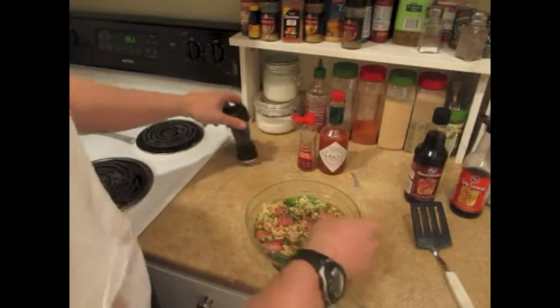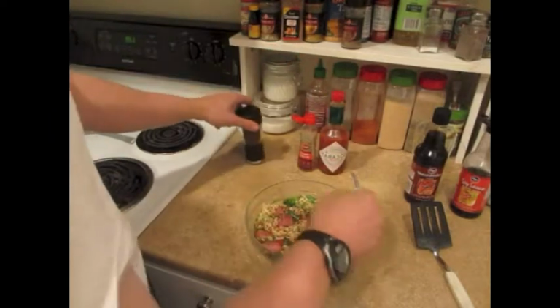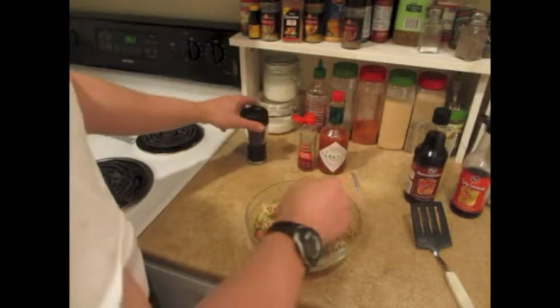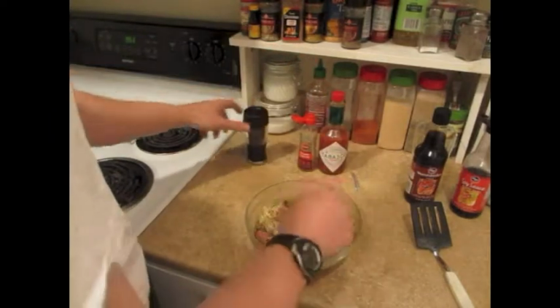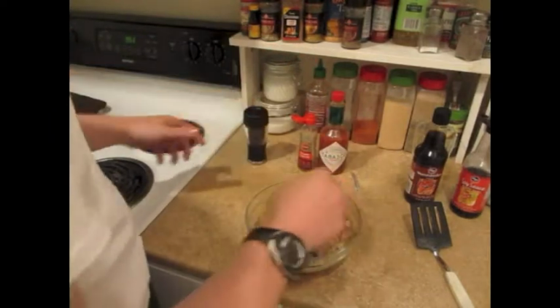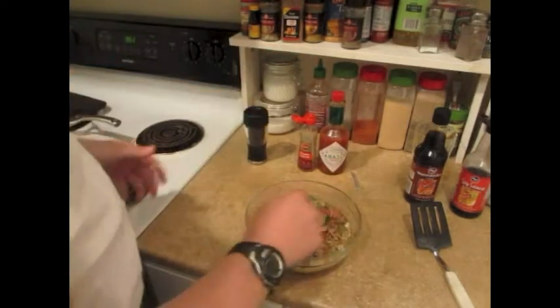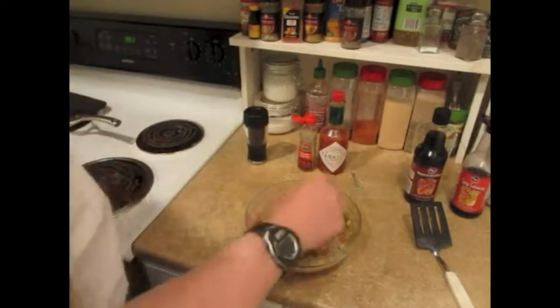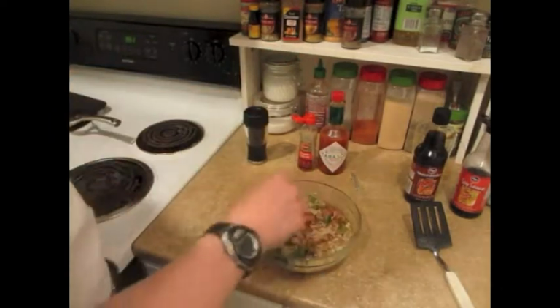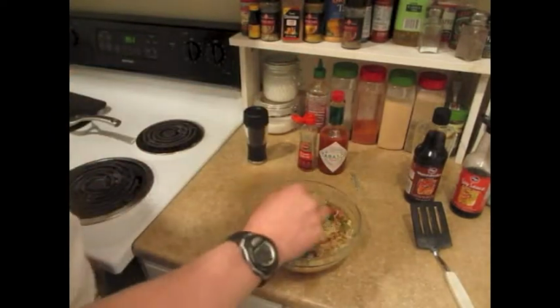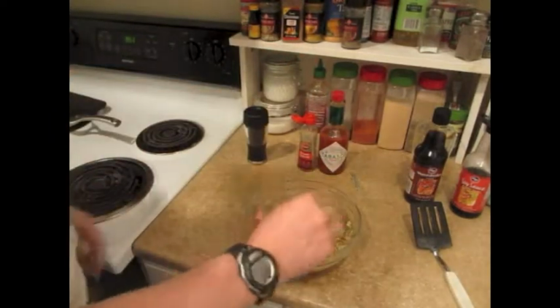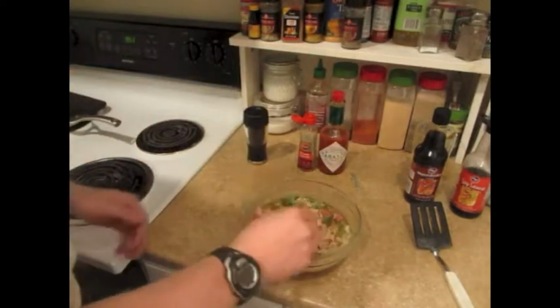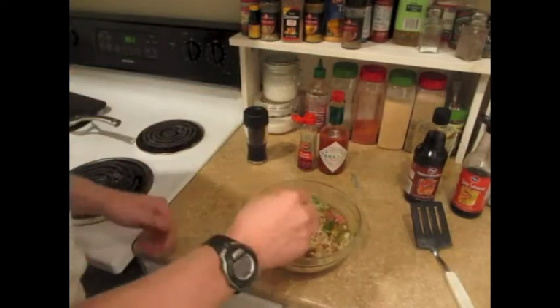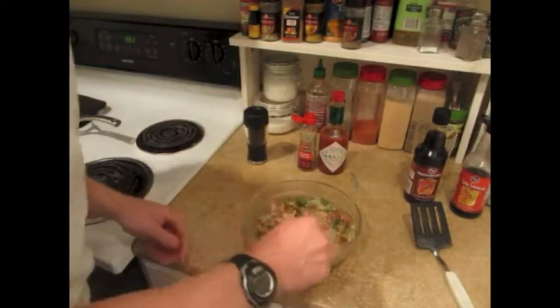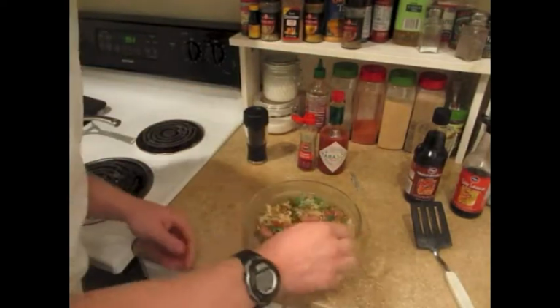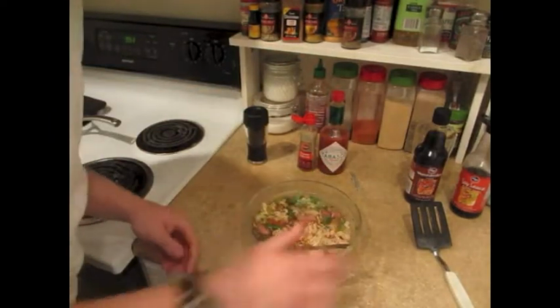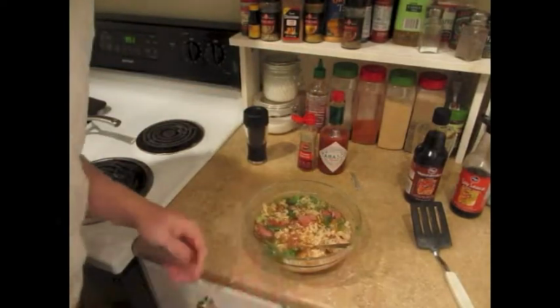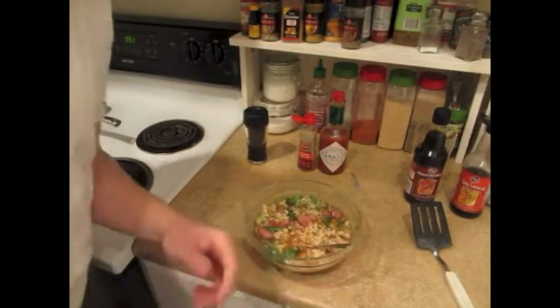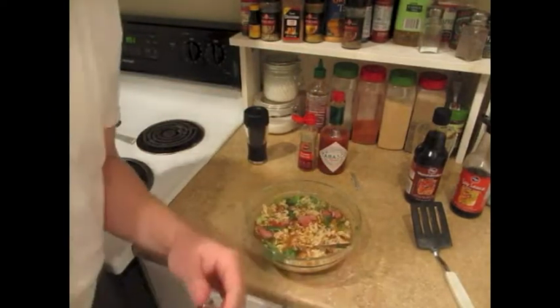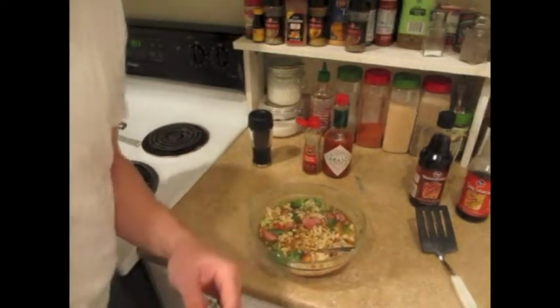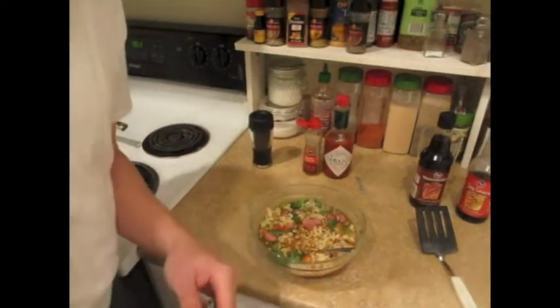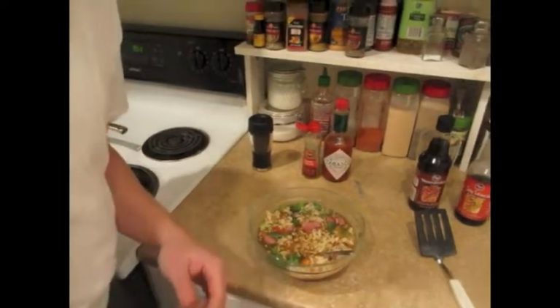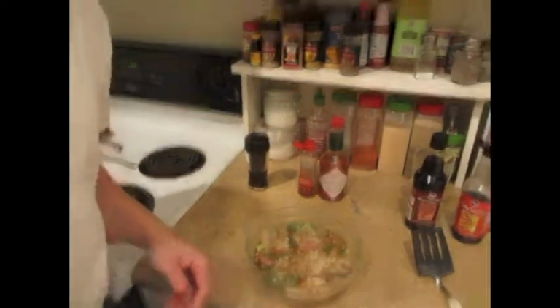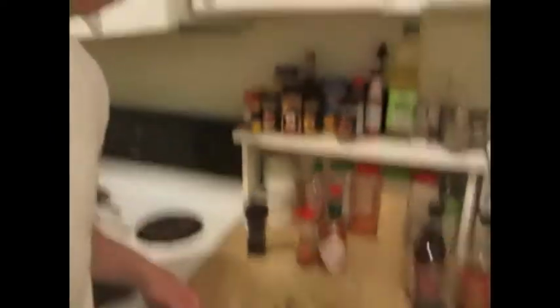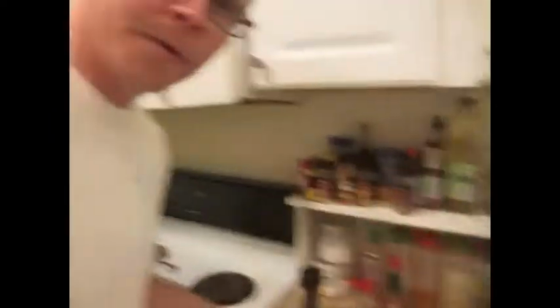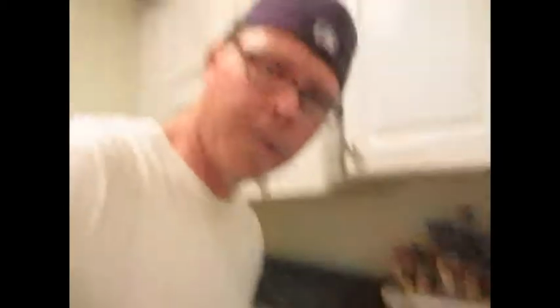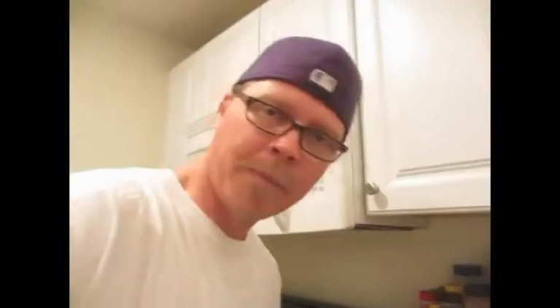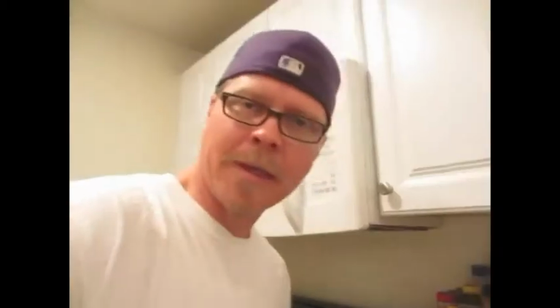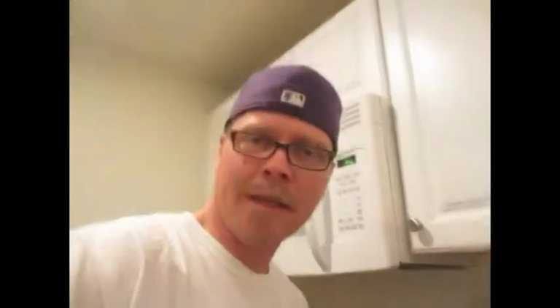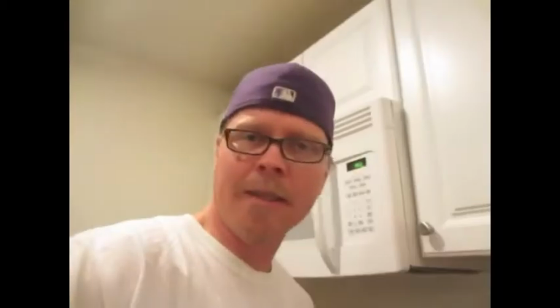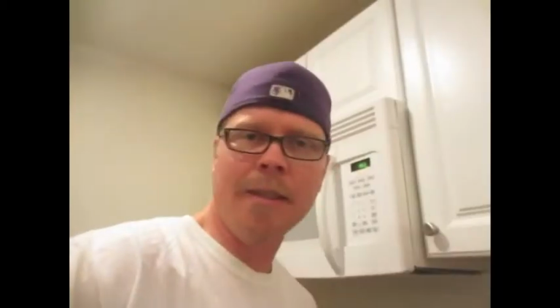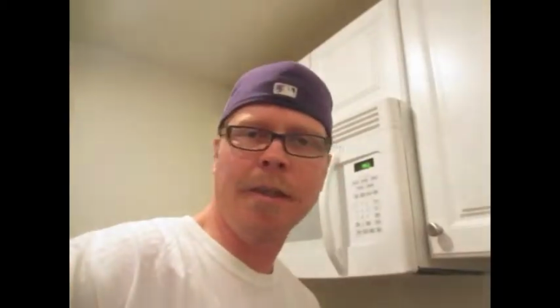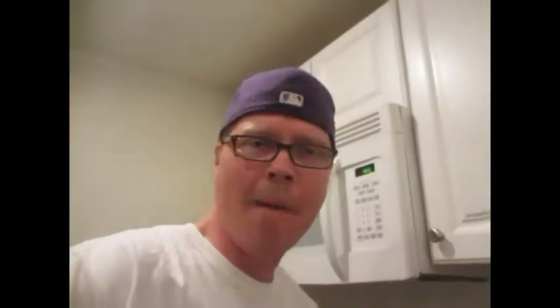And that's it. That took me about five minutes to make, and it's yummy.